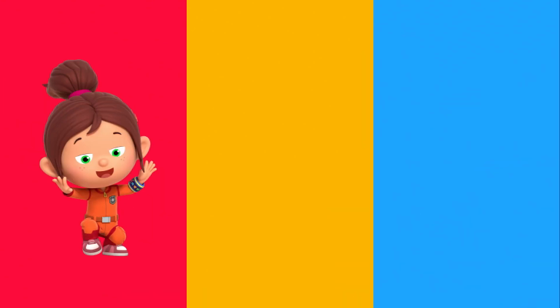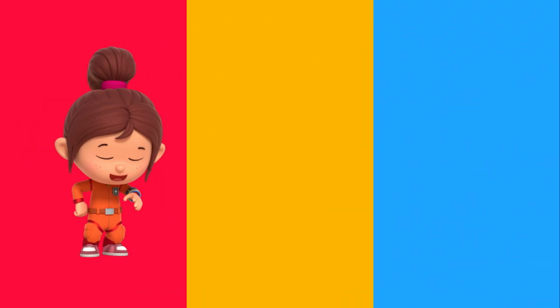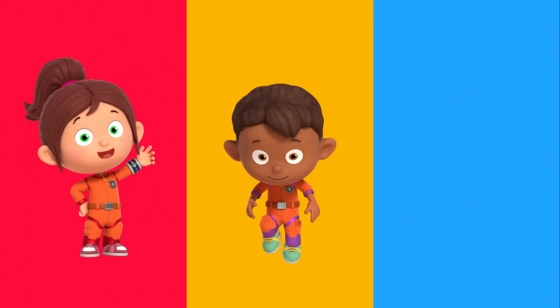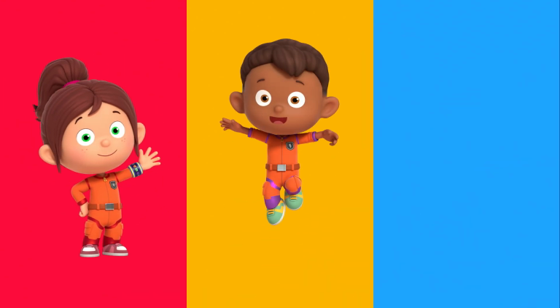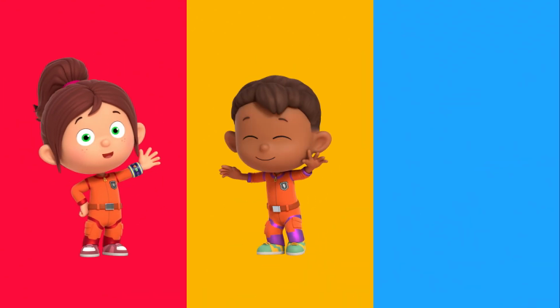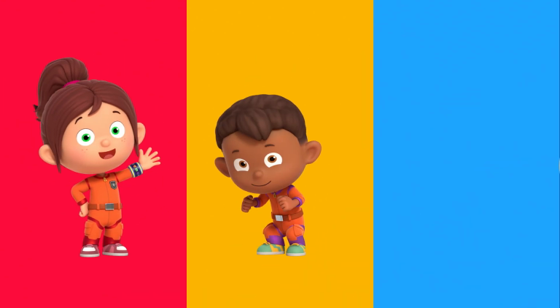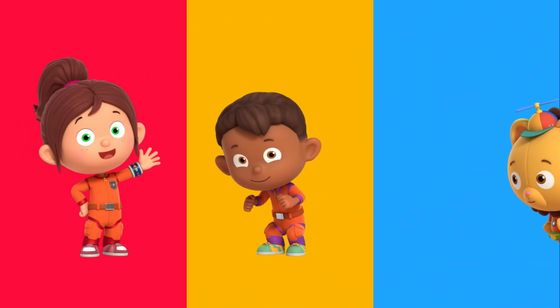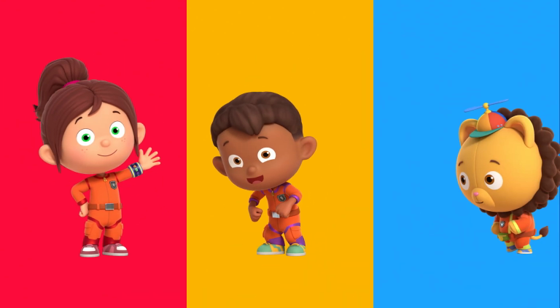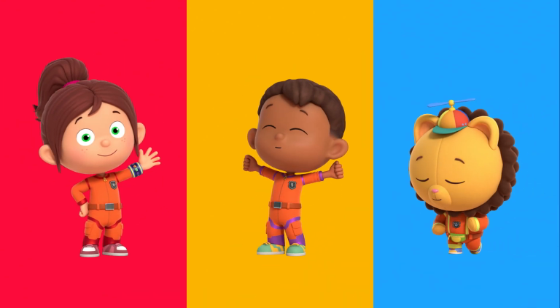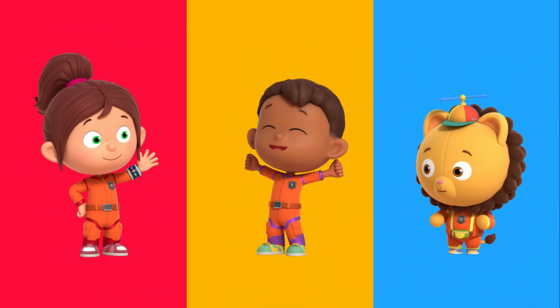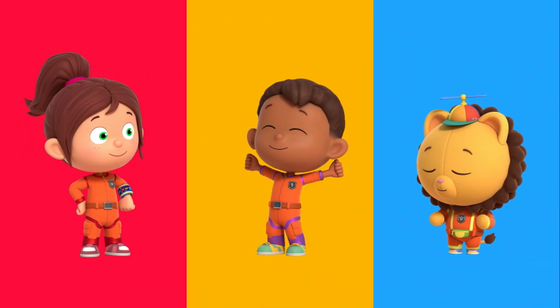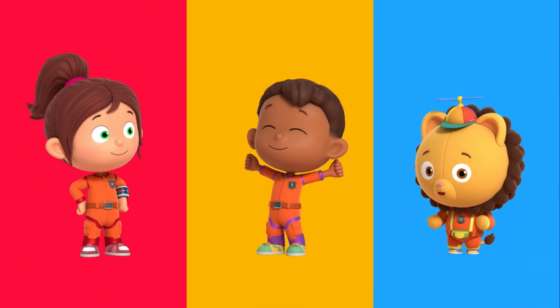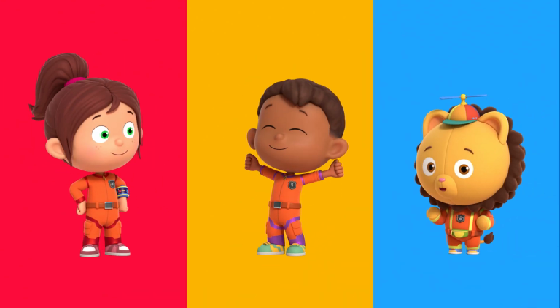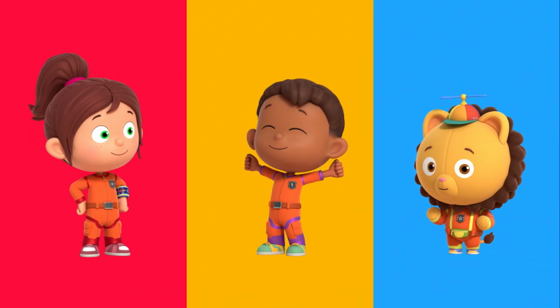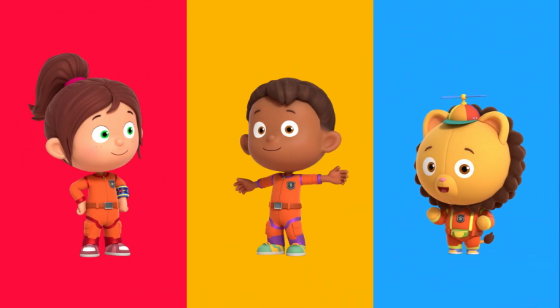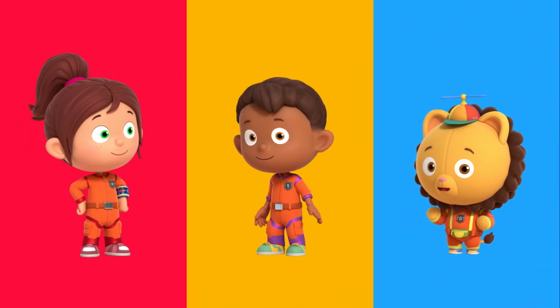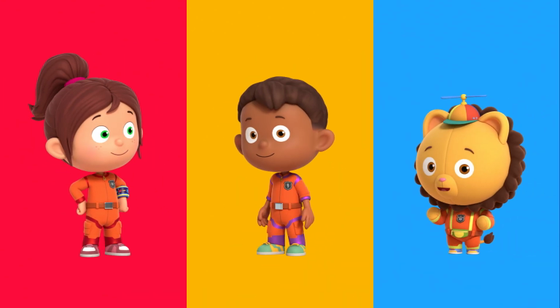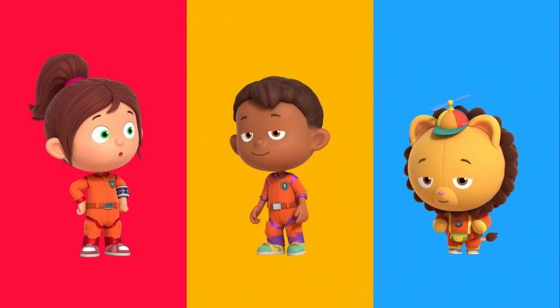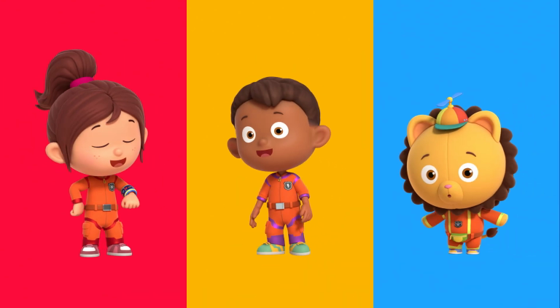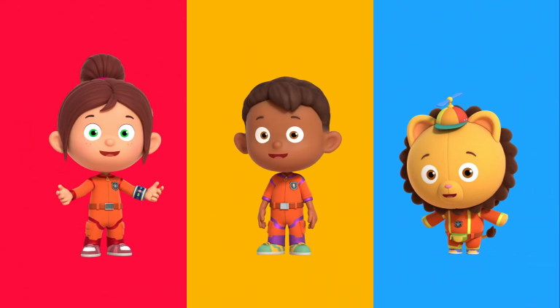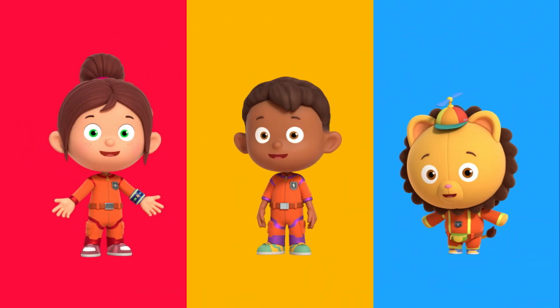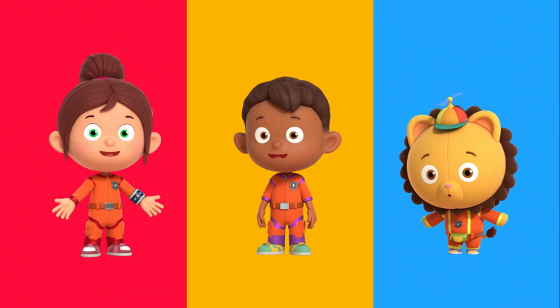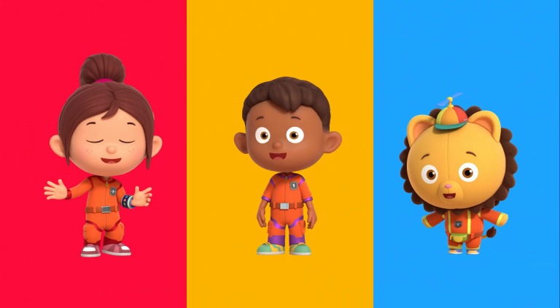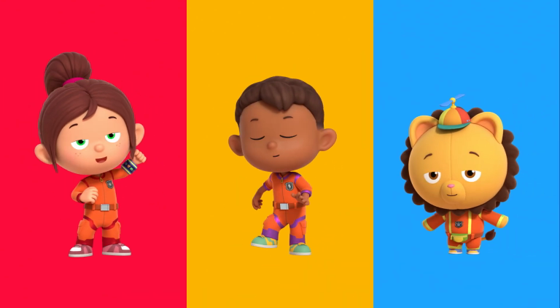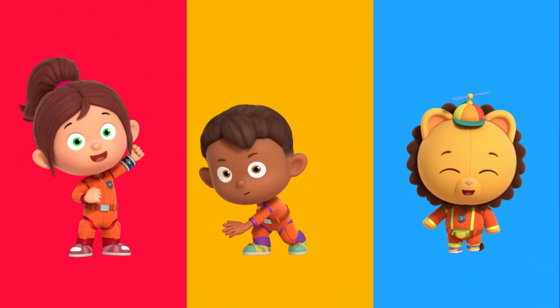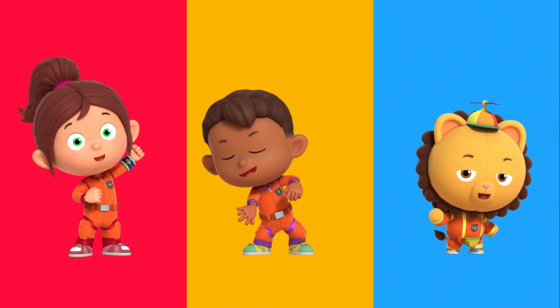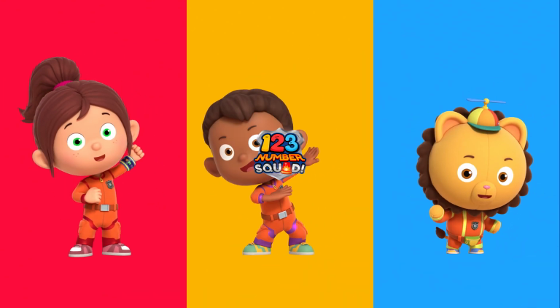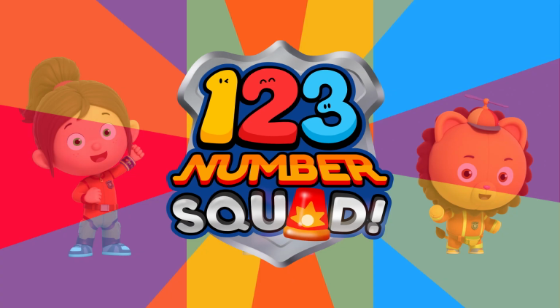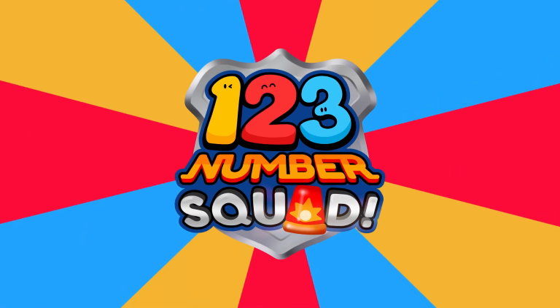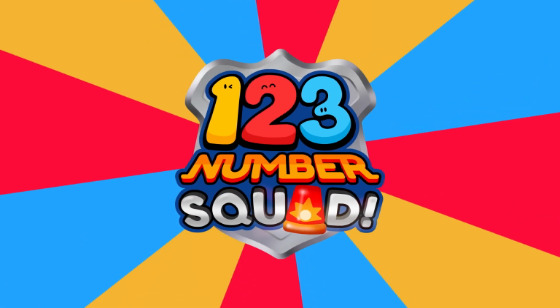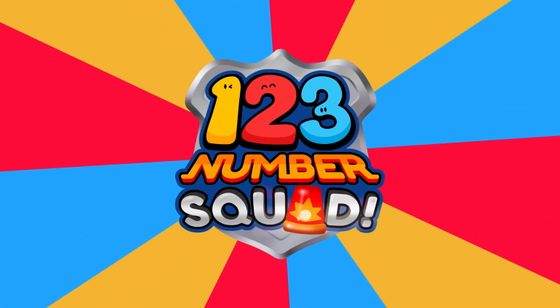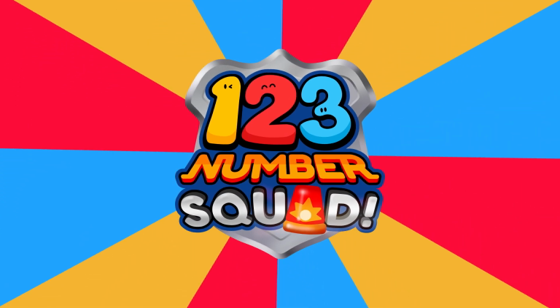Hi, I'm Paula. I'm Tim. And I'm Billy. Together we are Numero Squad!